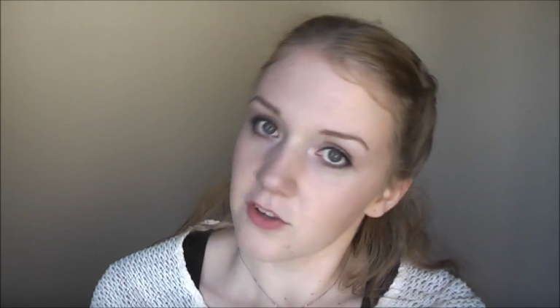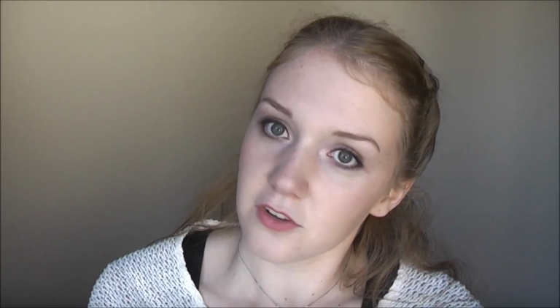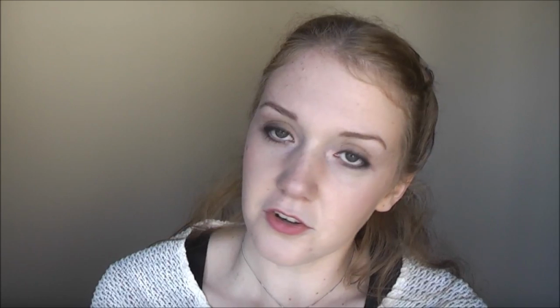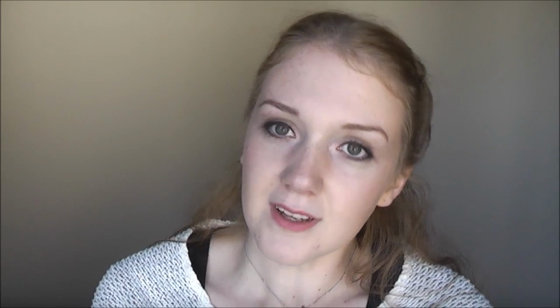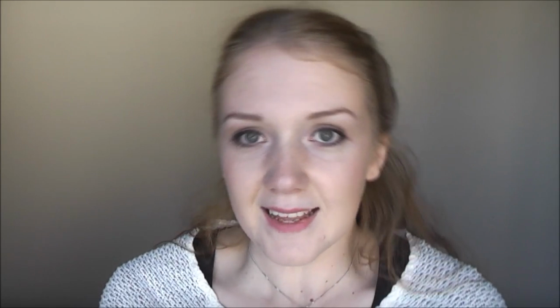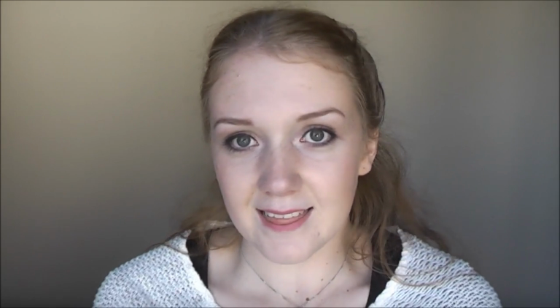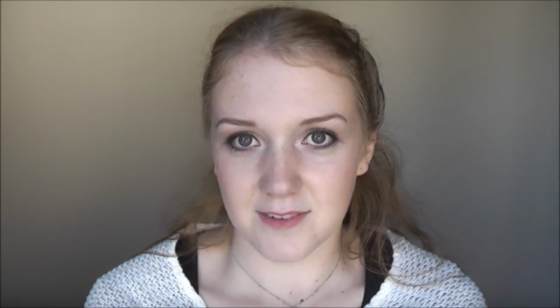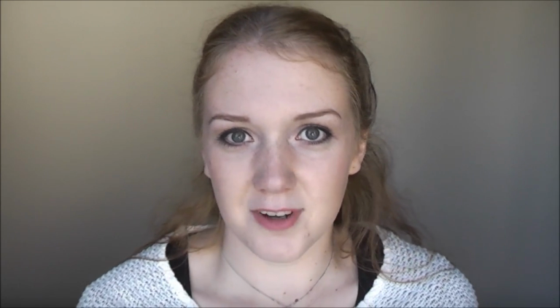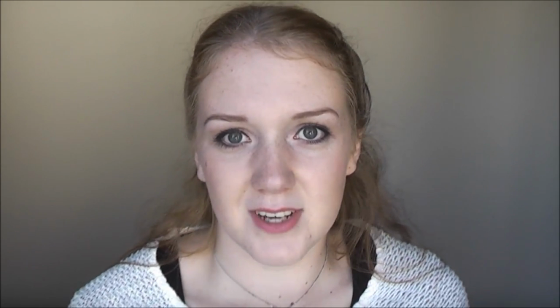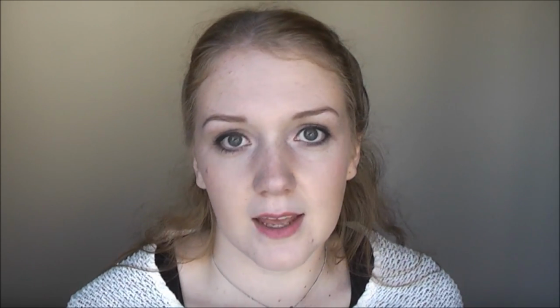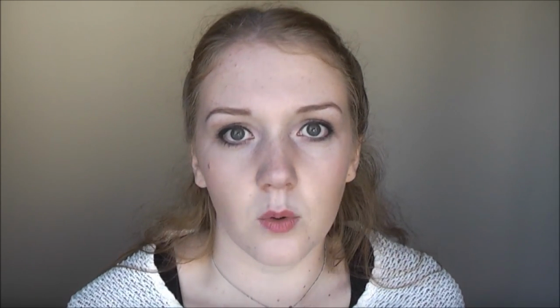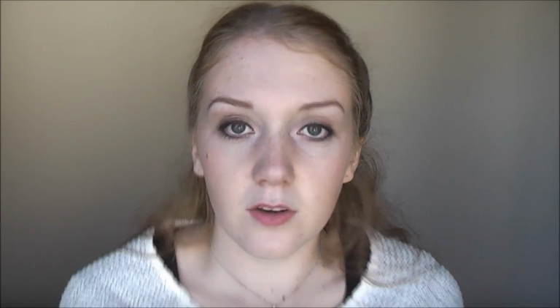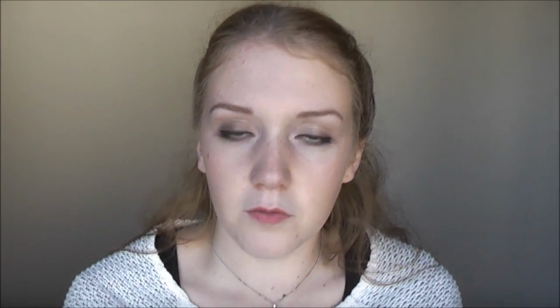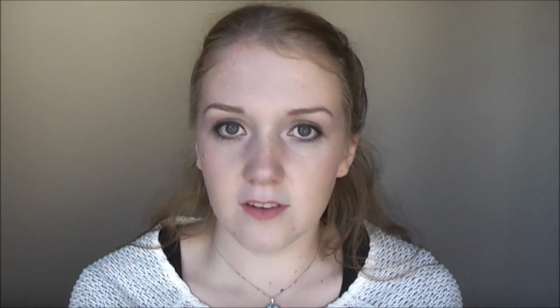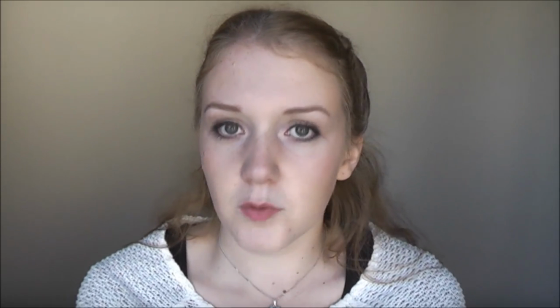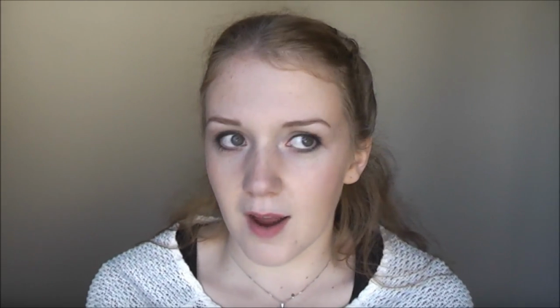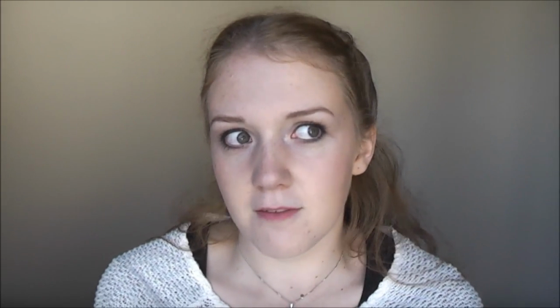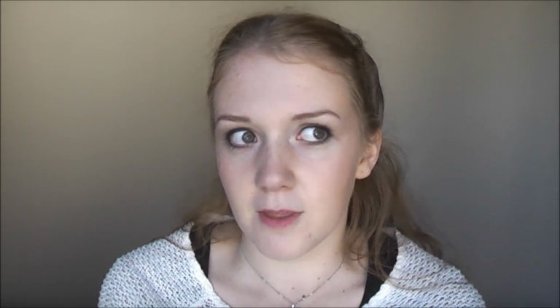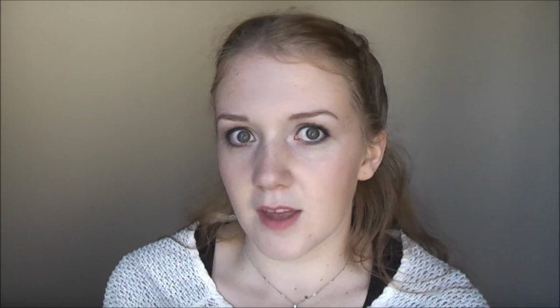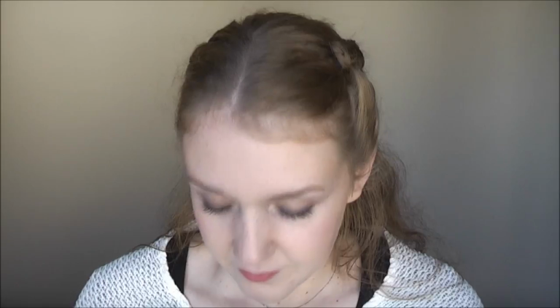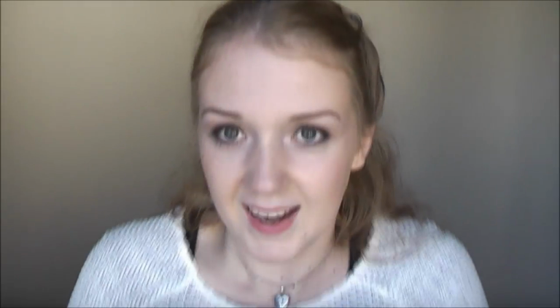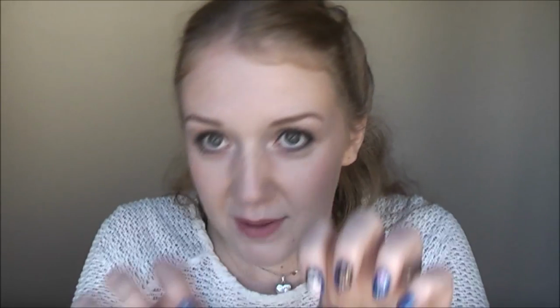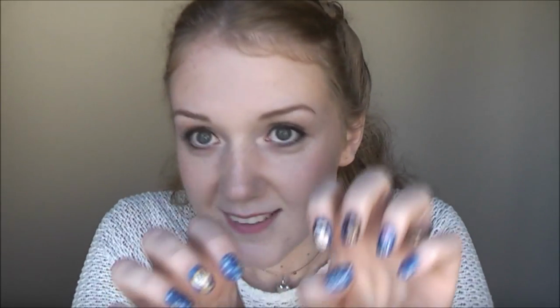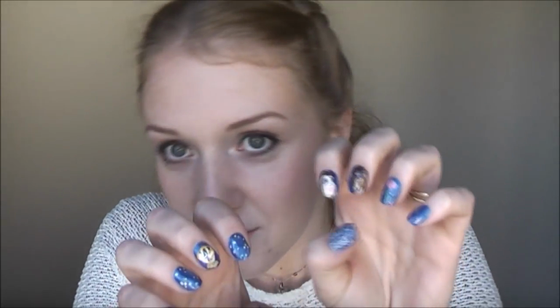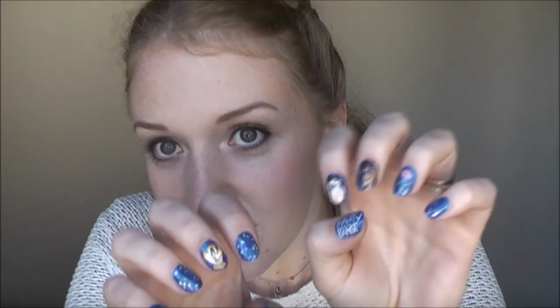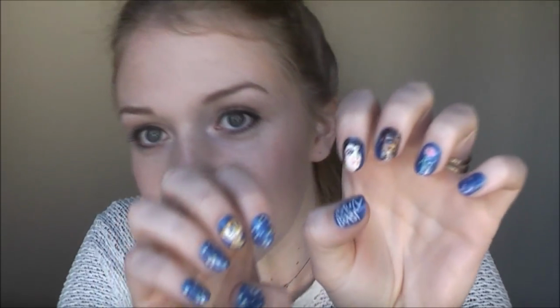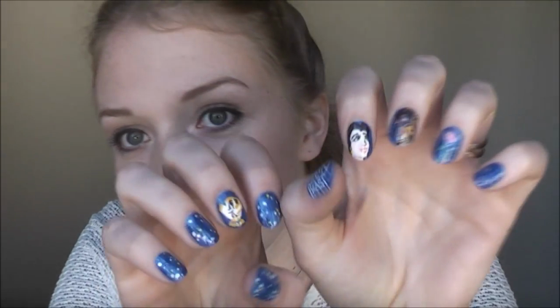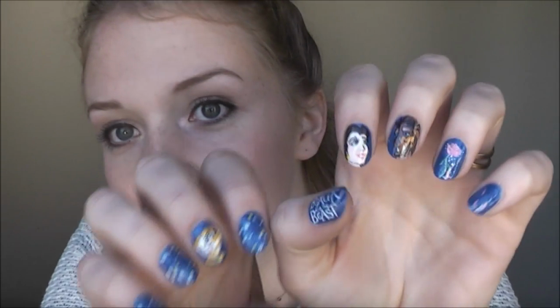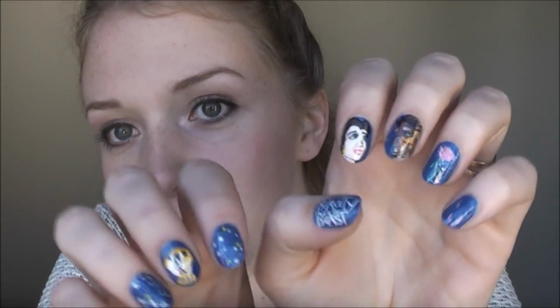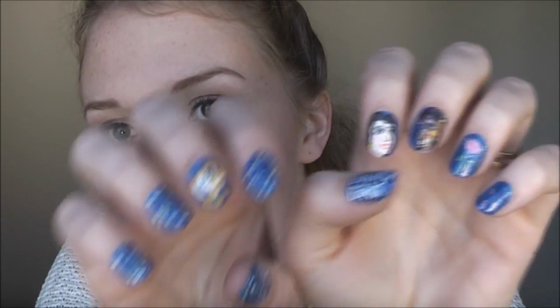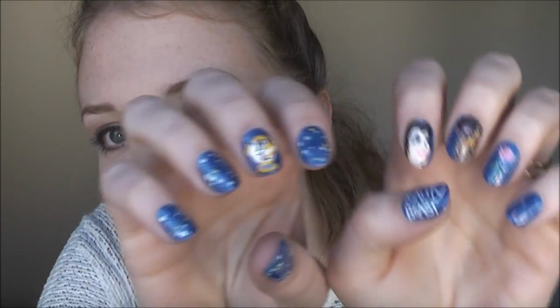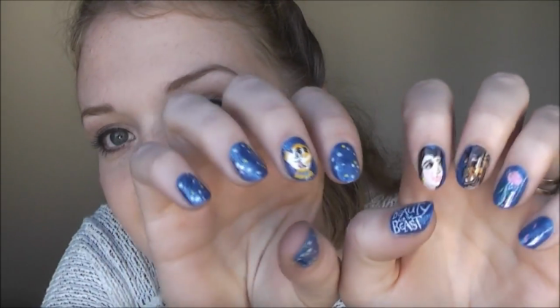I hope you enjoyed the tutorial and thanks for watching. Don't forget to subscribe and thumbs up. I like my nails at the moment — beauty is the best.